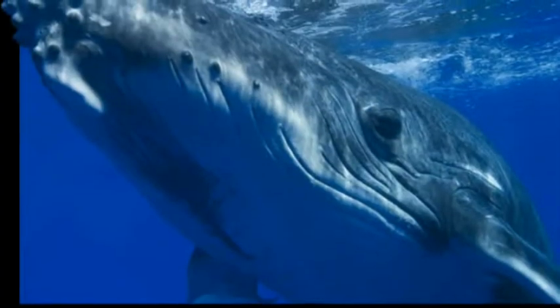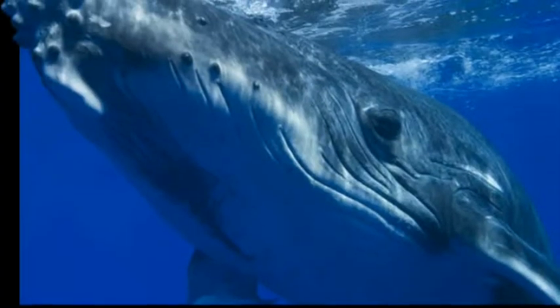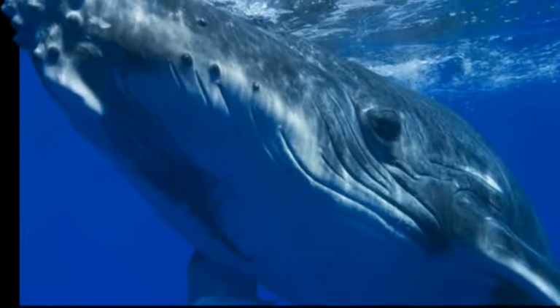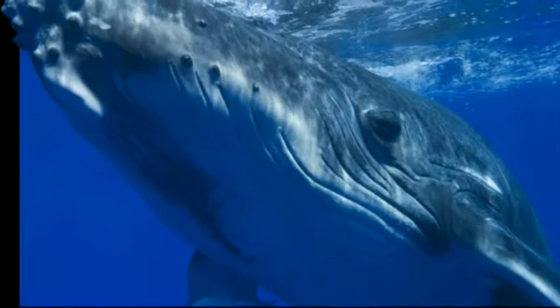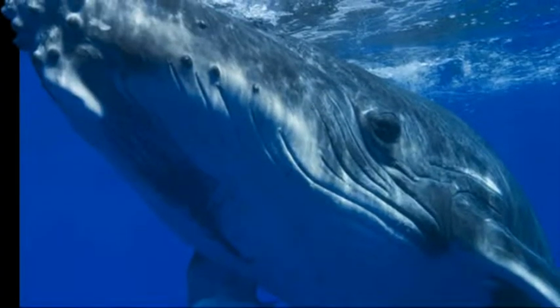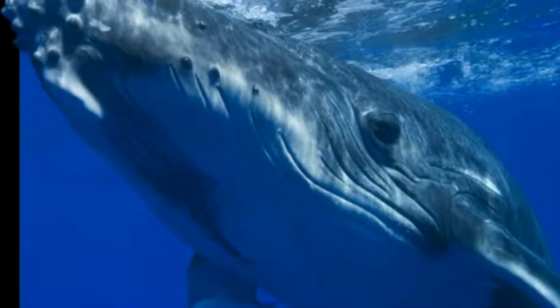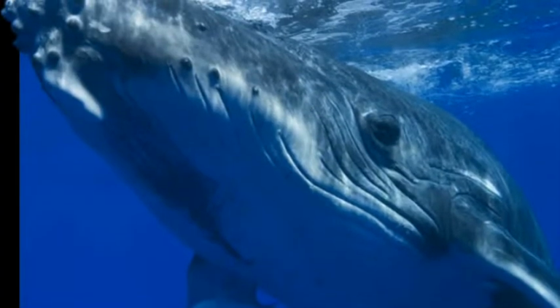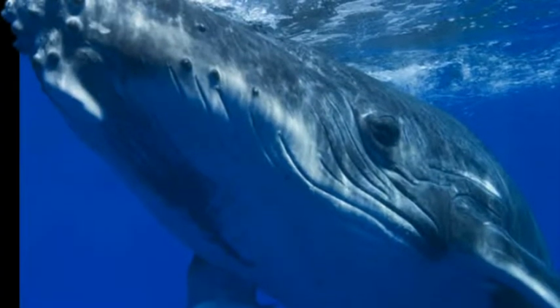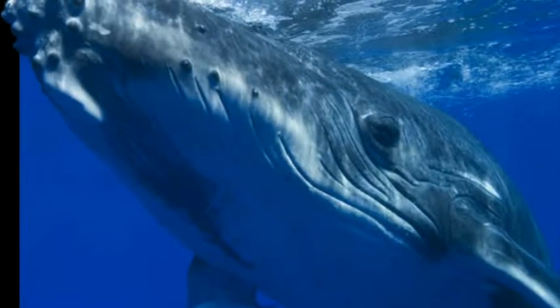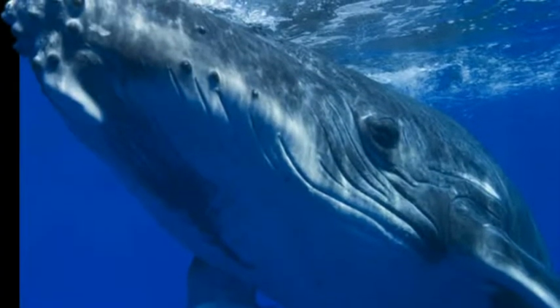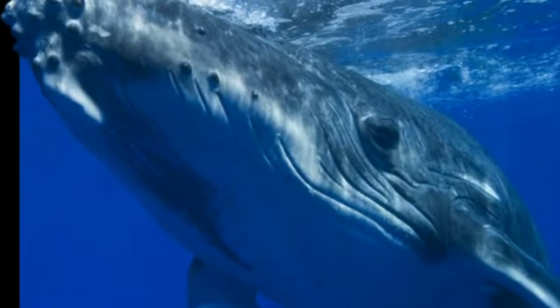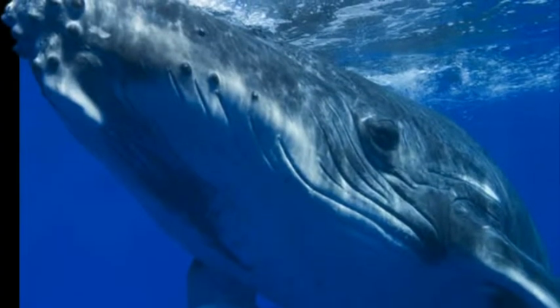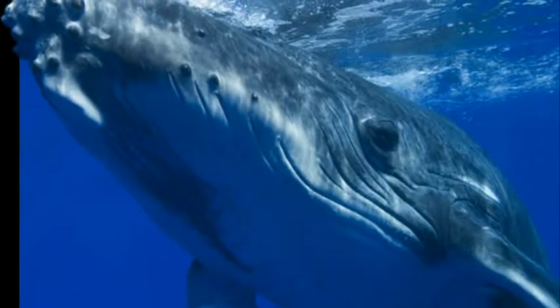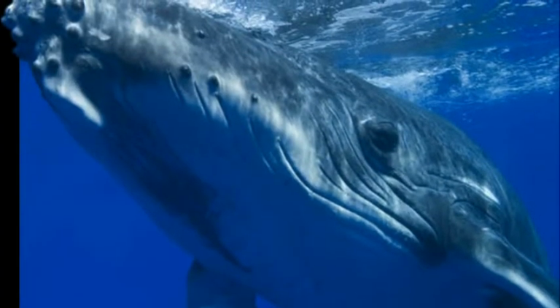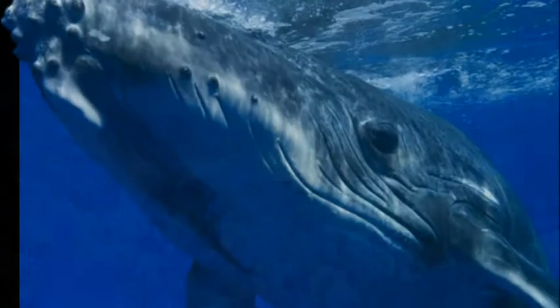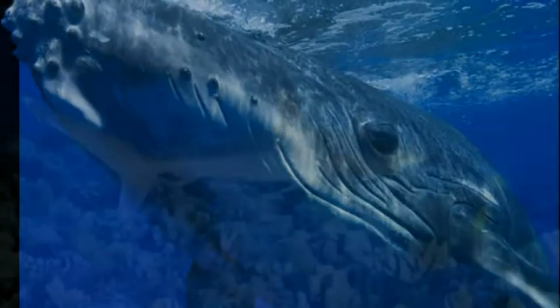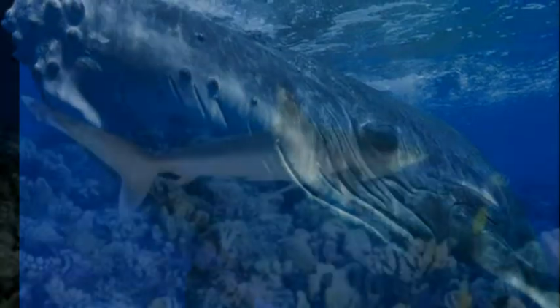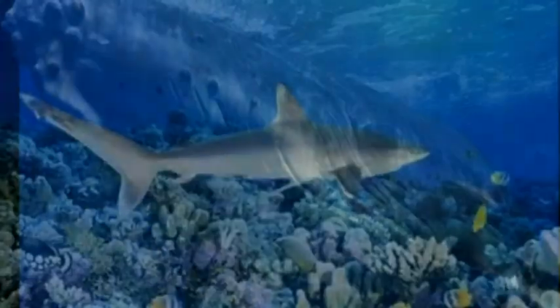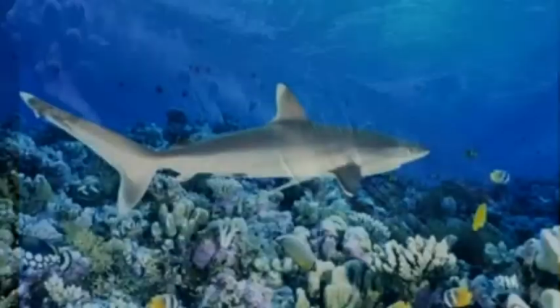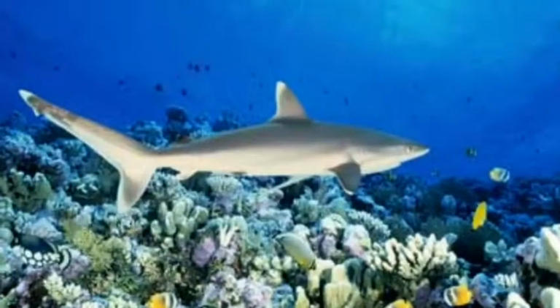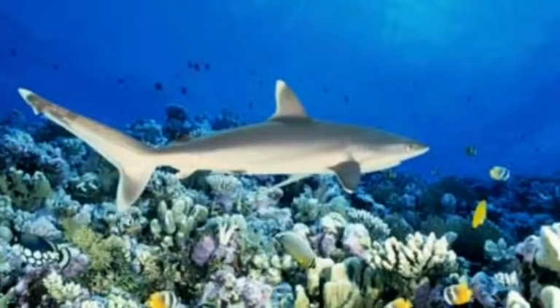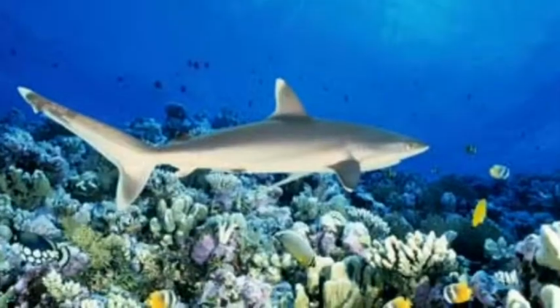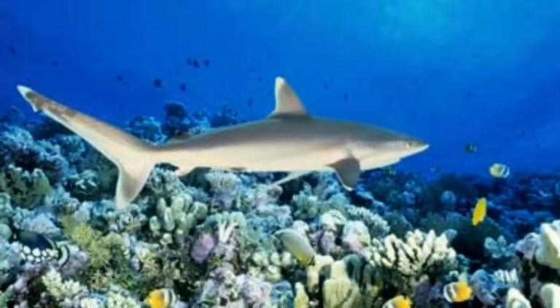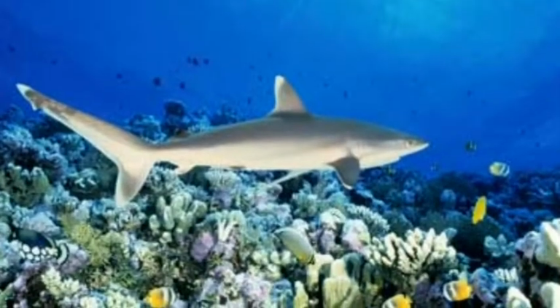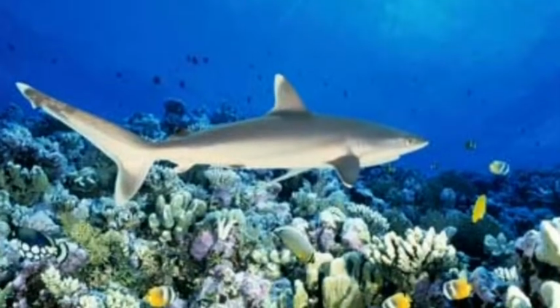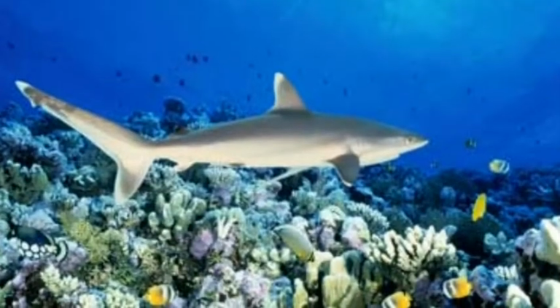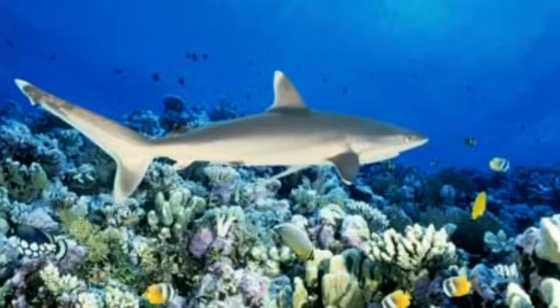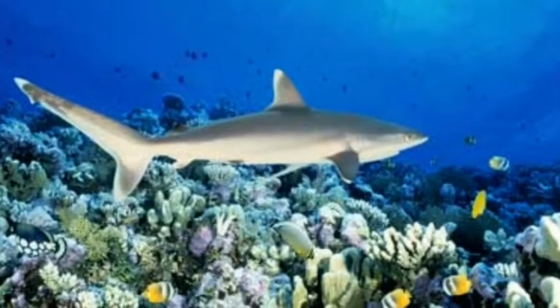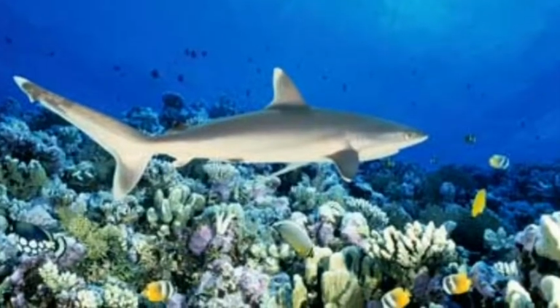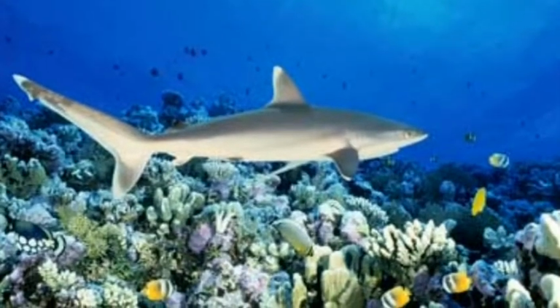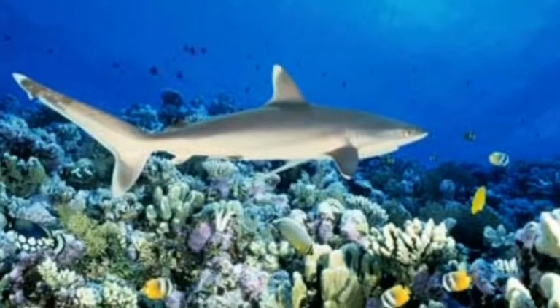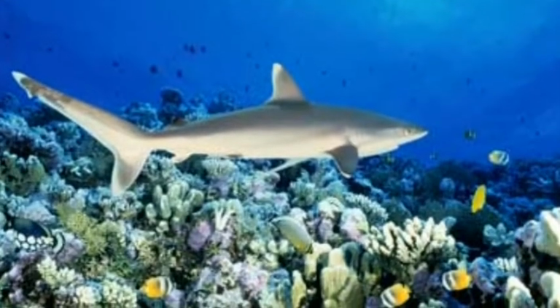Seagrasses and algae grow here too. Those are some plants and animals that live in the Great Barrier Reef.